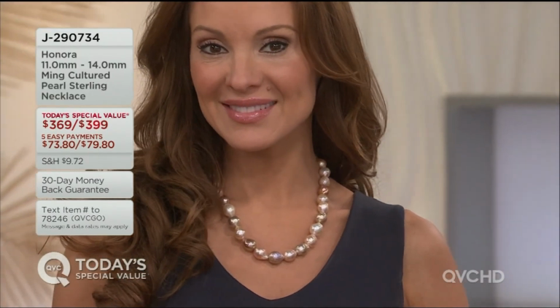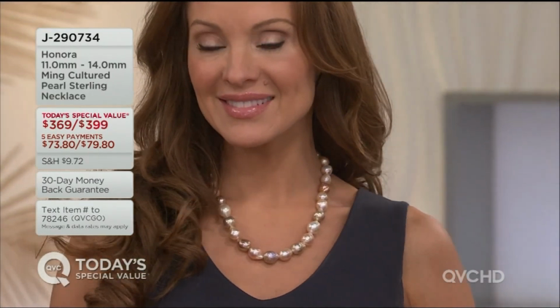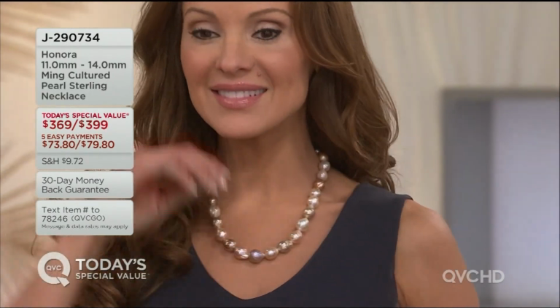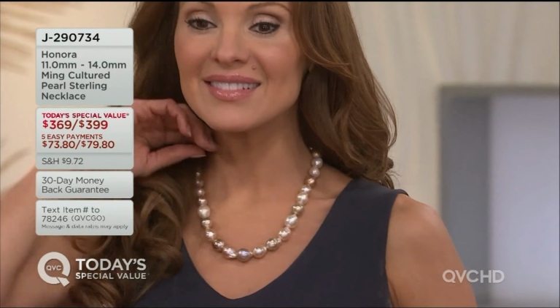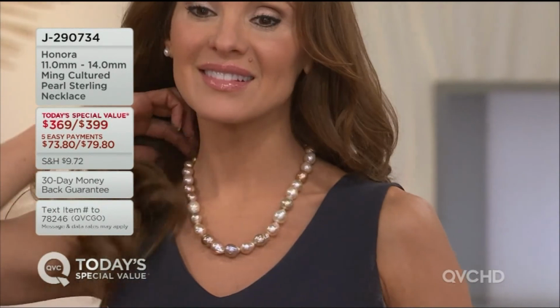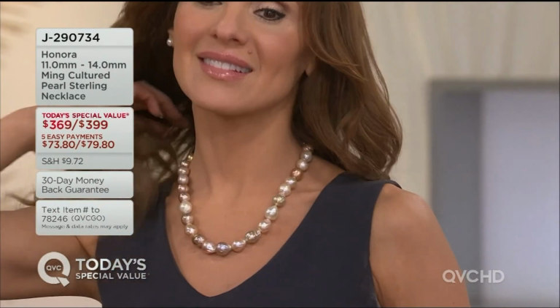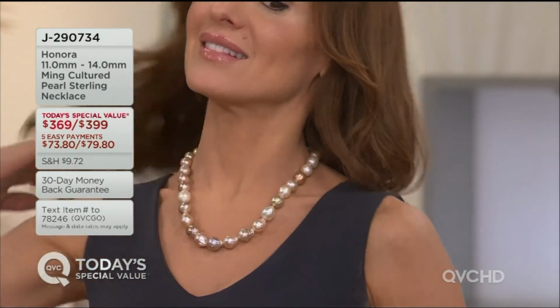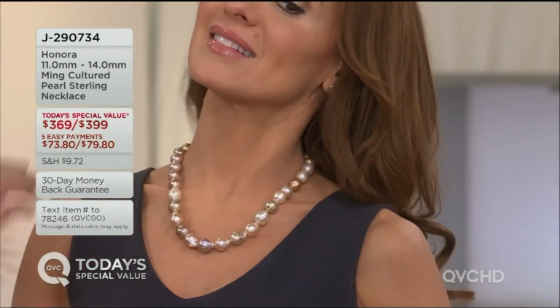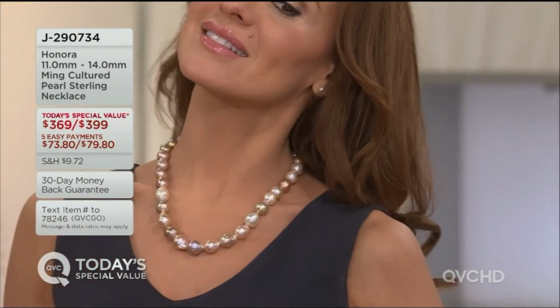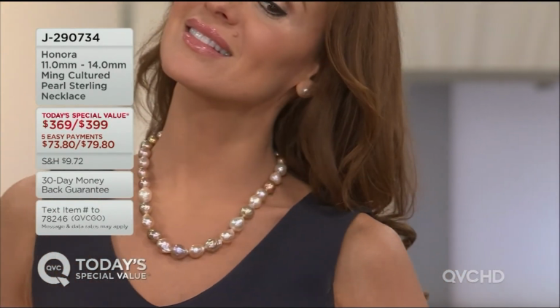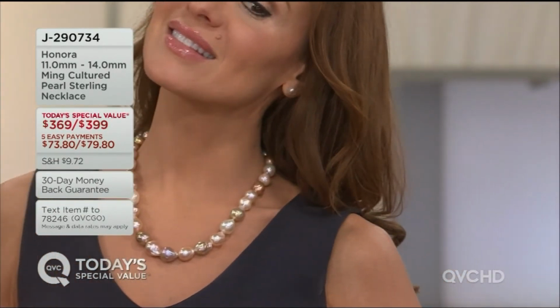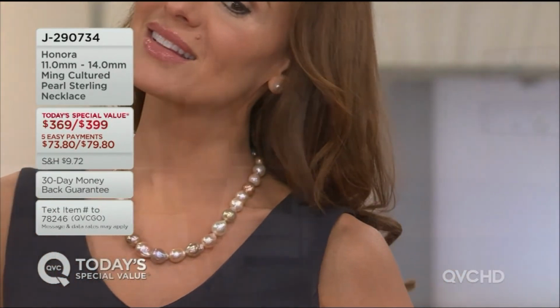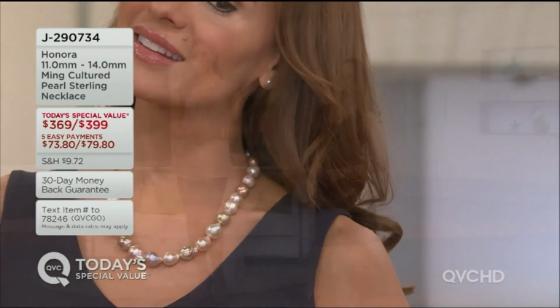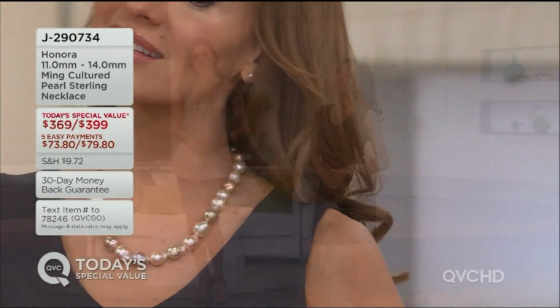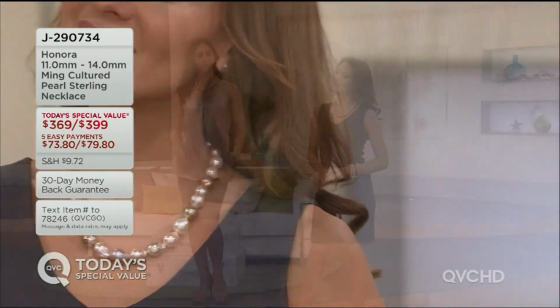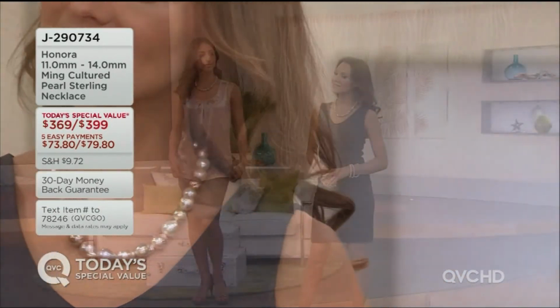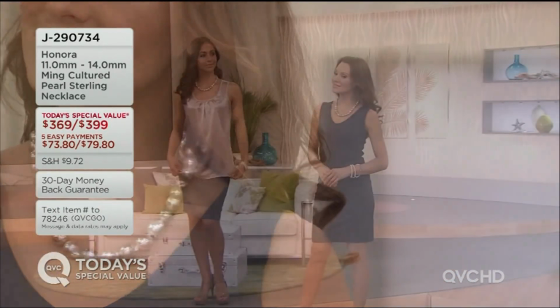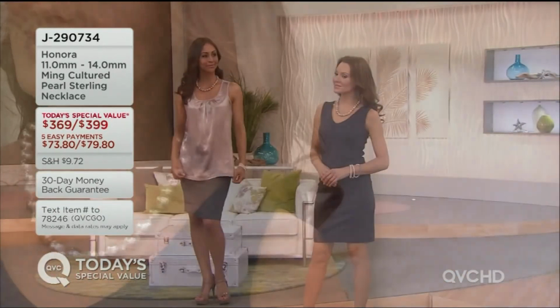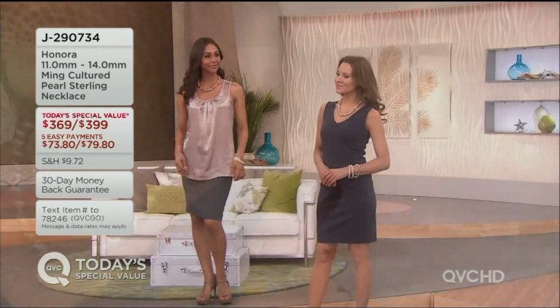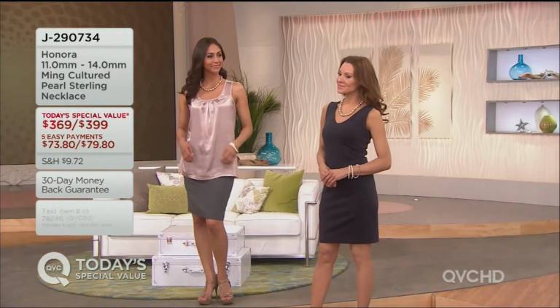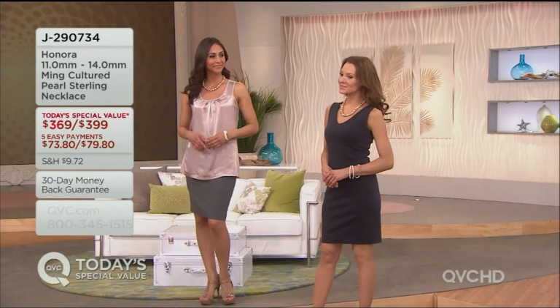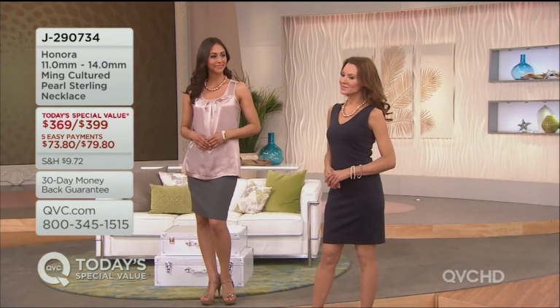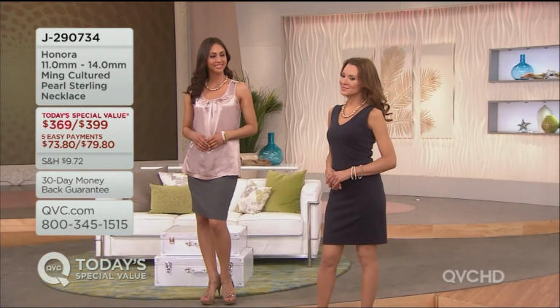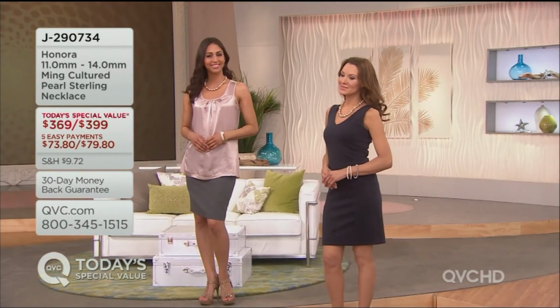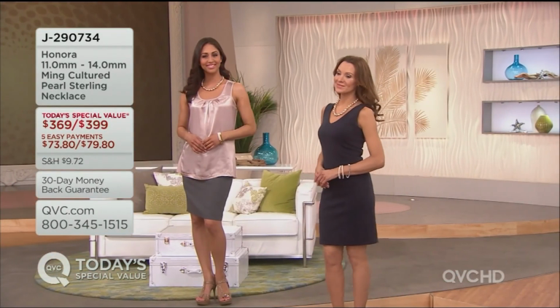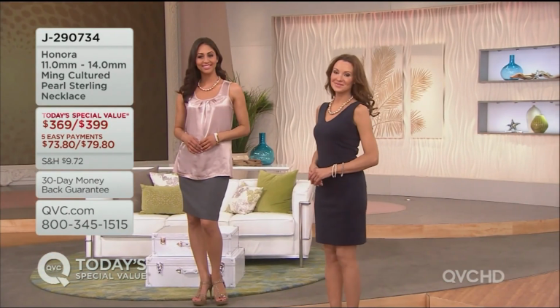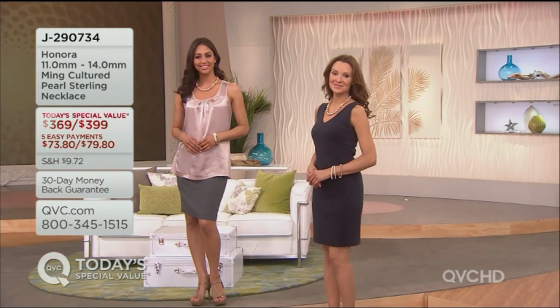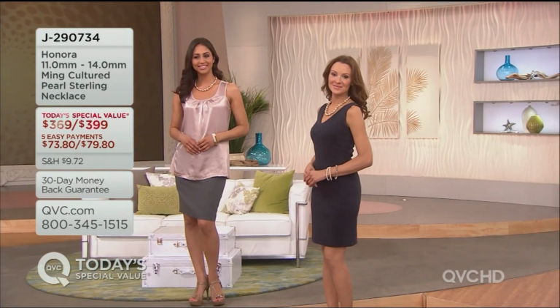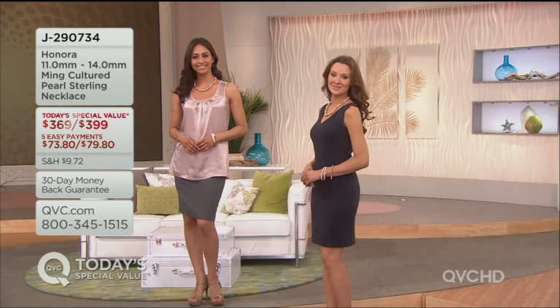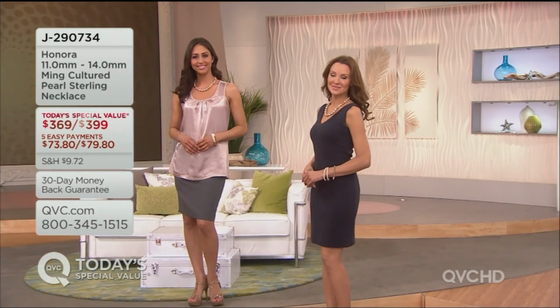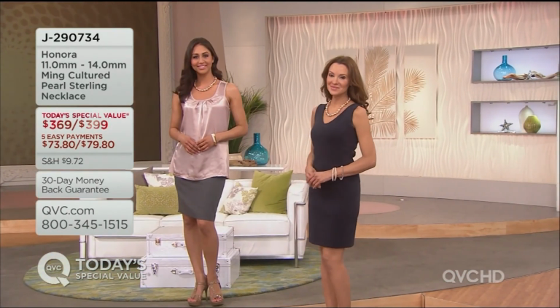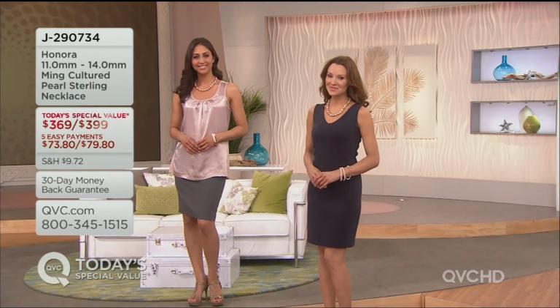They're like makeup colors. When we first saw these strands, we said, oh my God, this looks like a Bare Essentials makeup box.